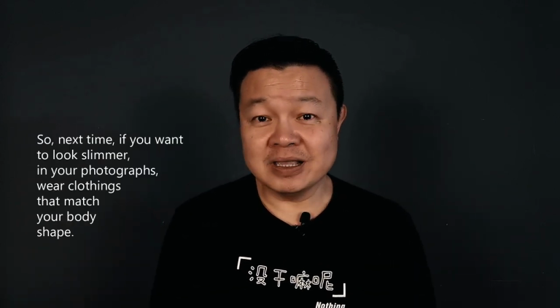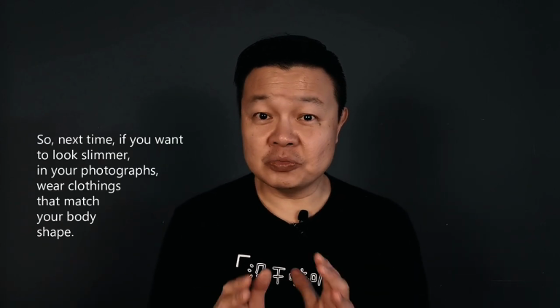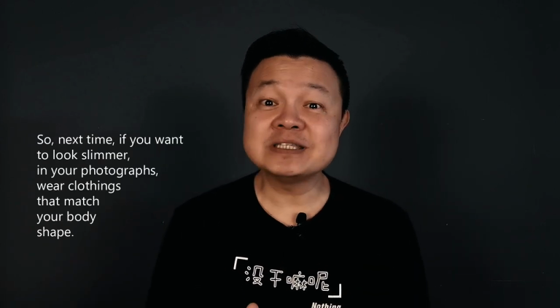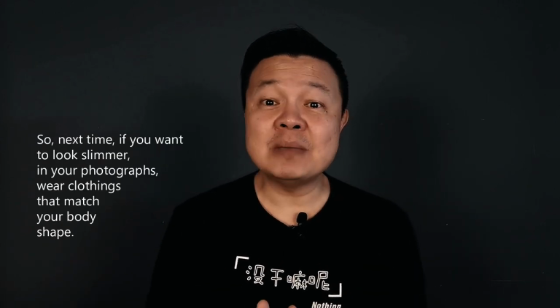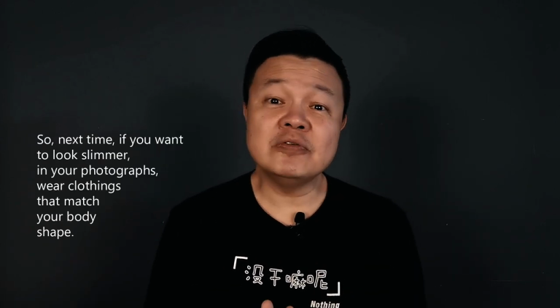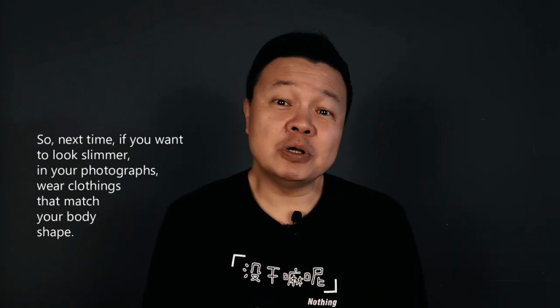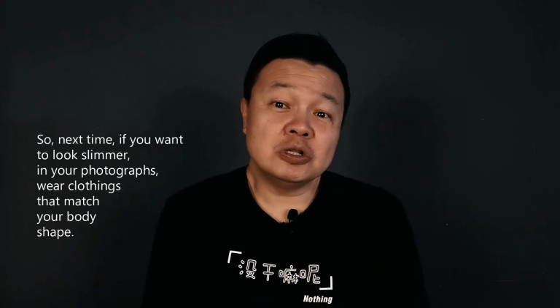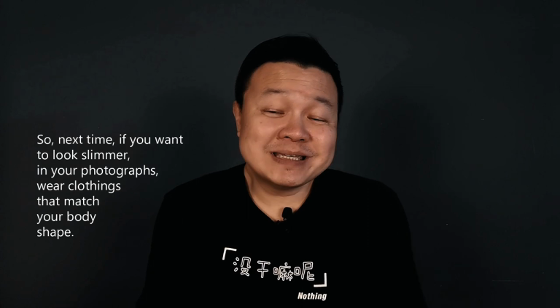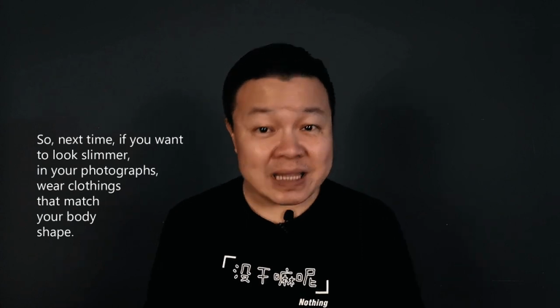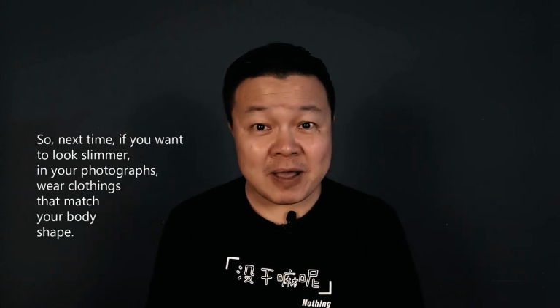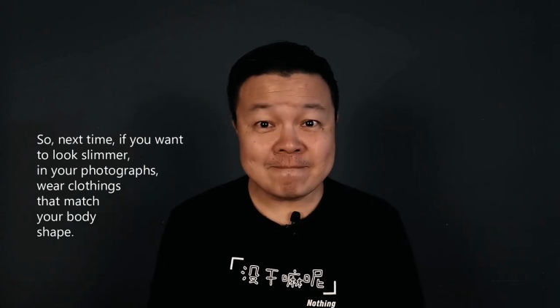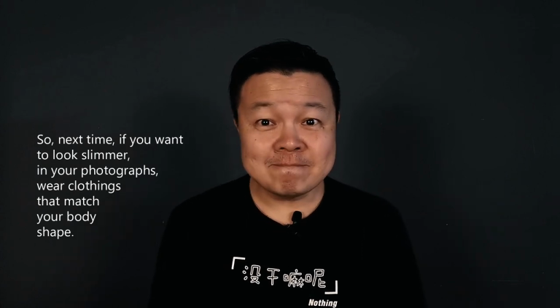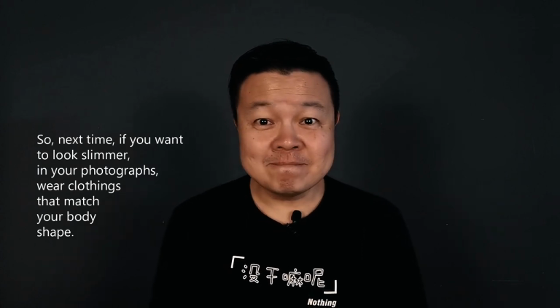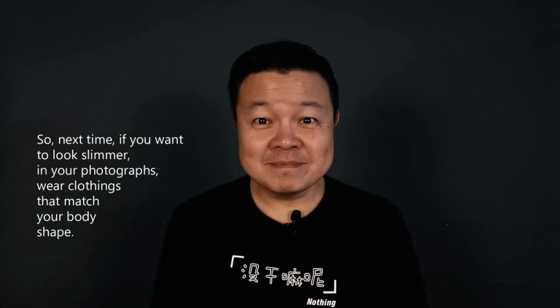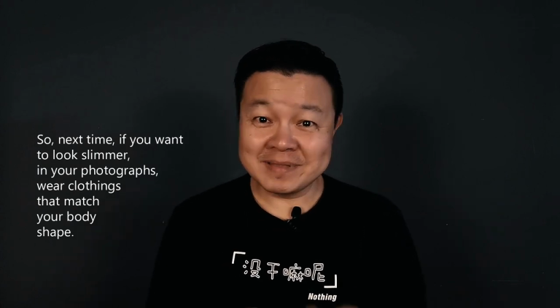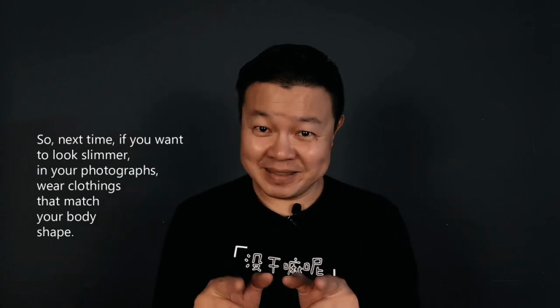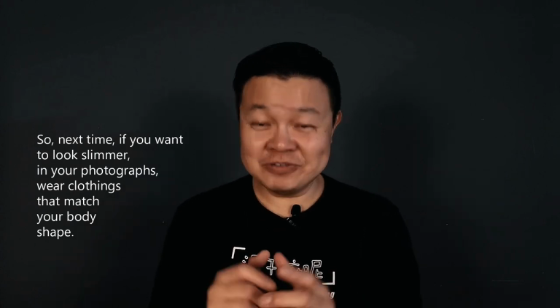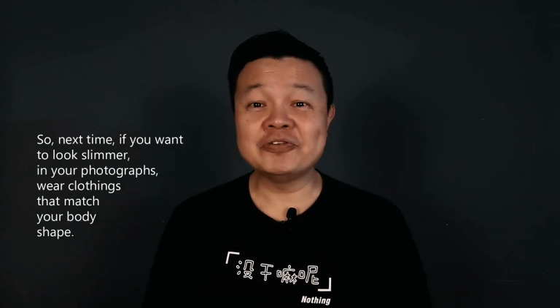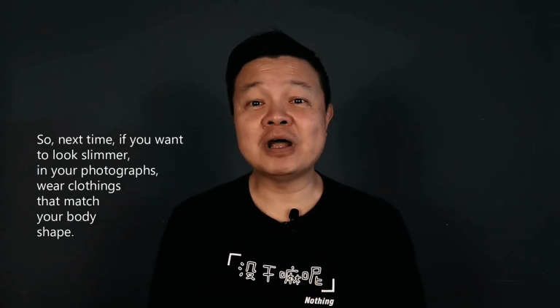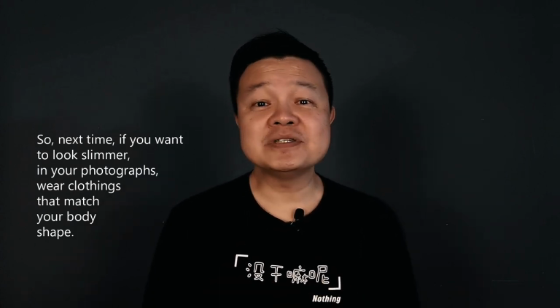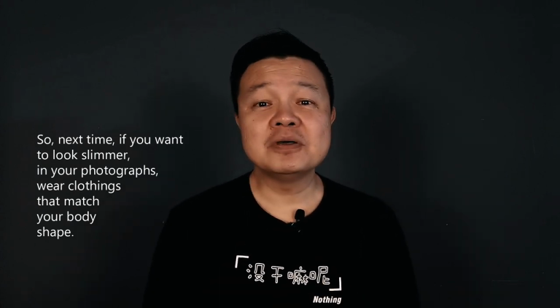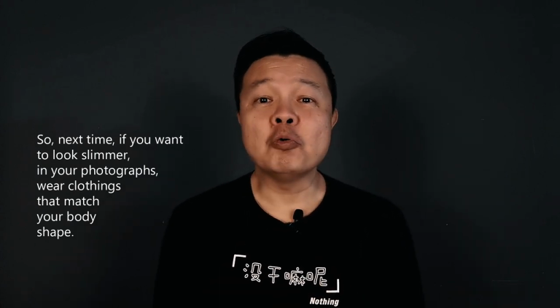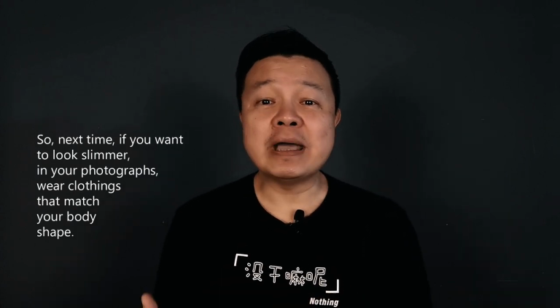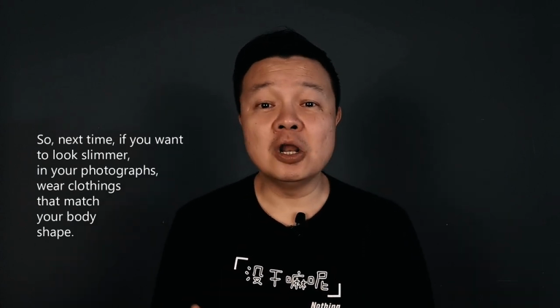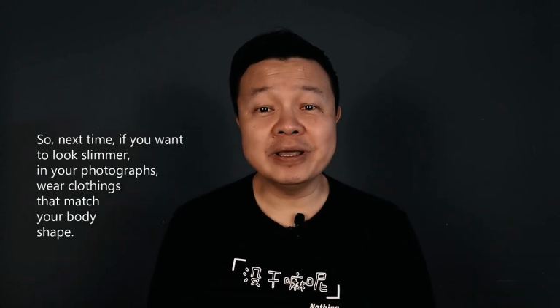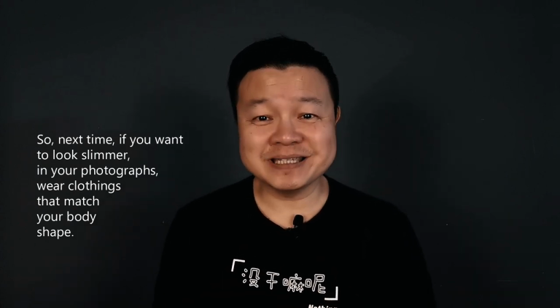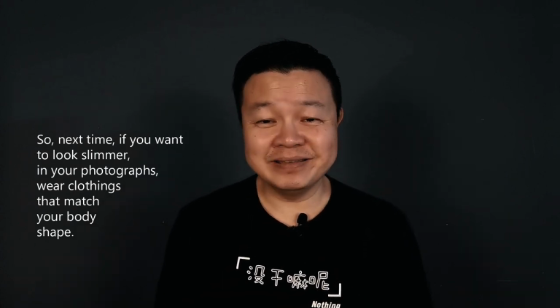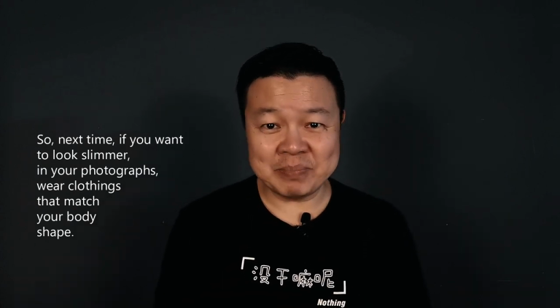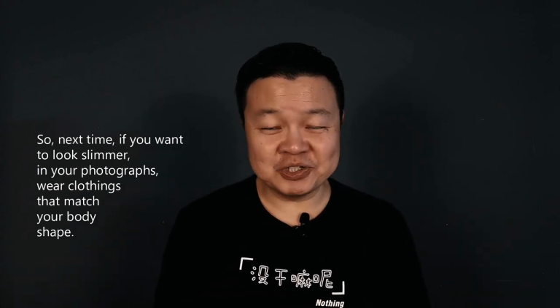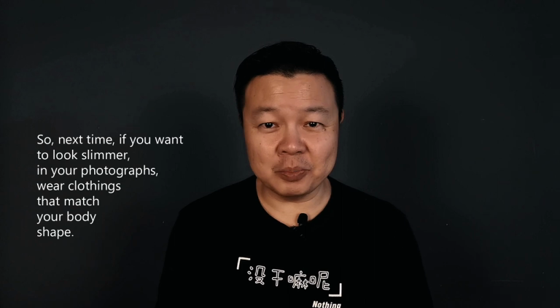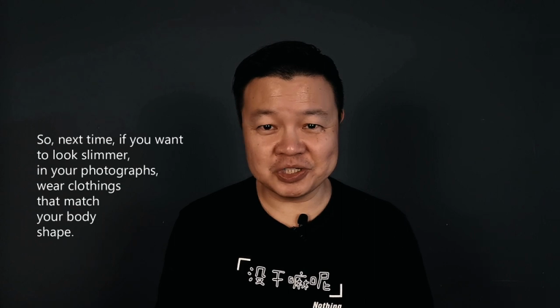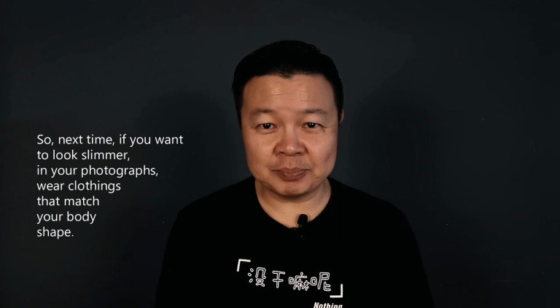So next time if you want to look slimmer in your photographs, wear clothing that matches your body shape.